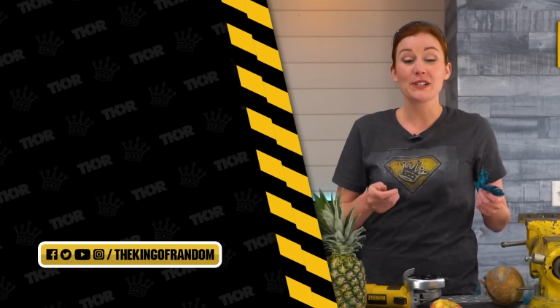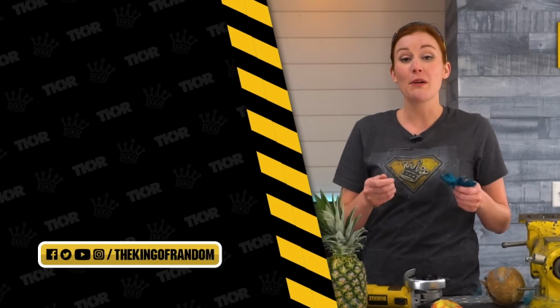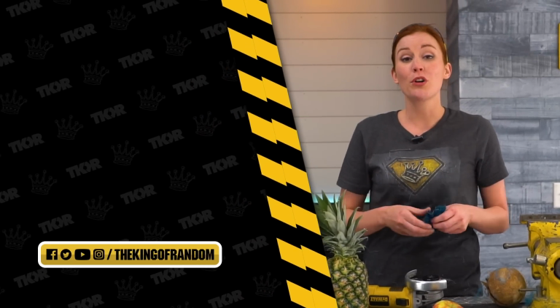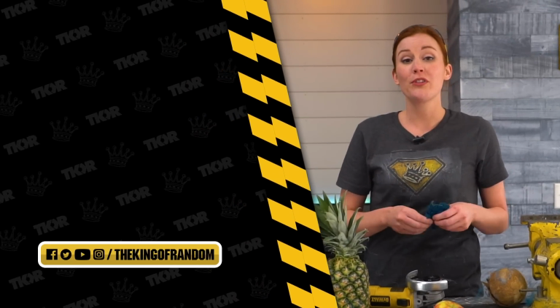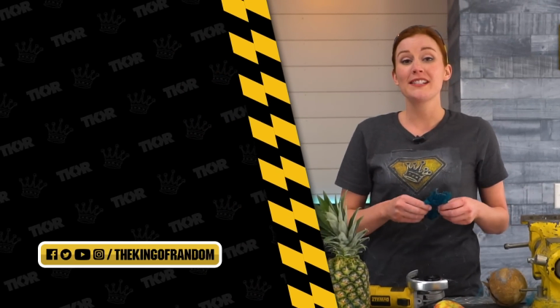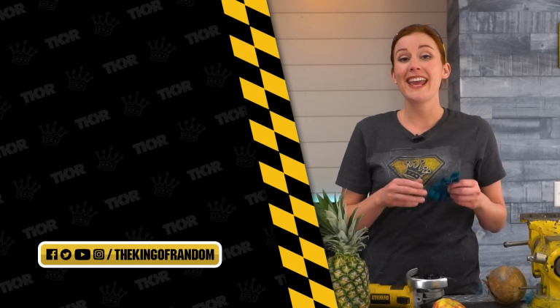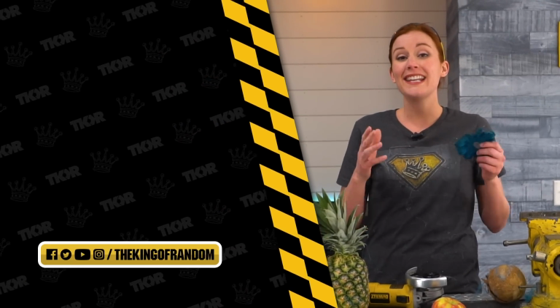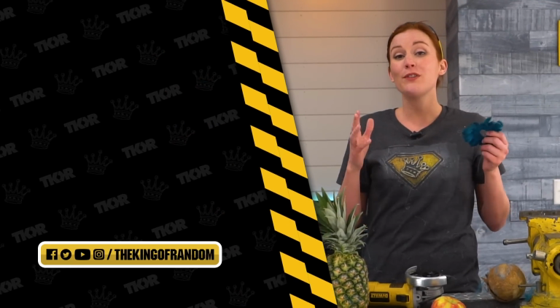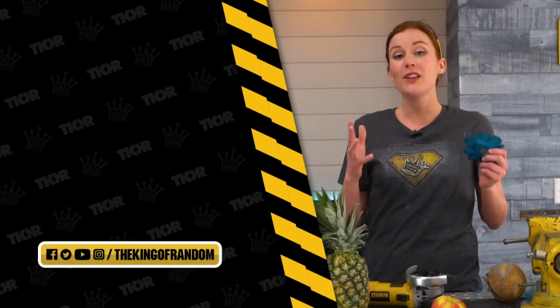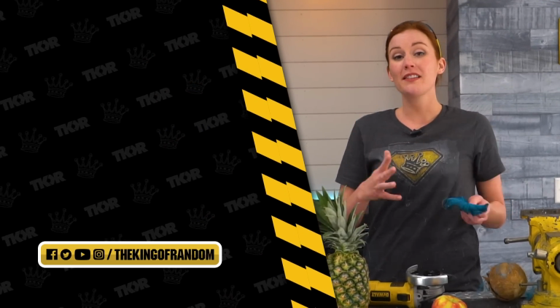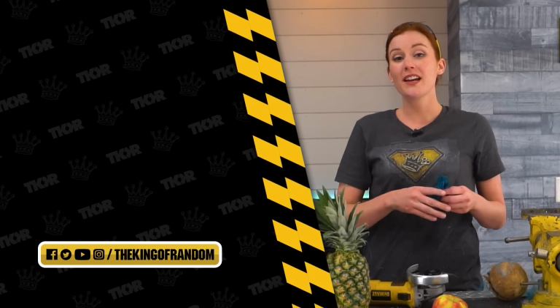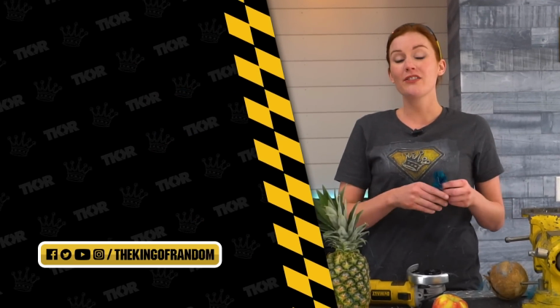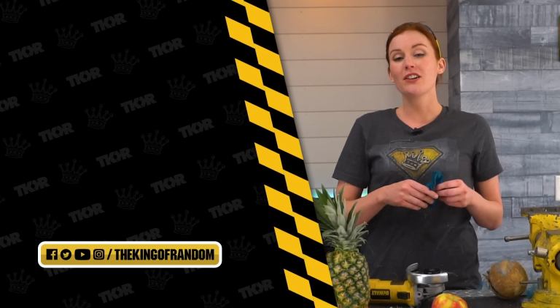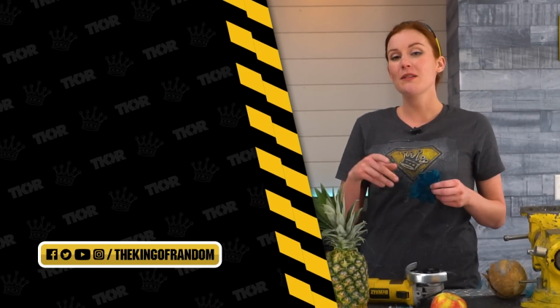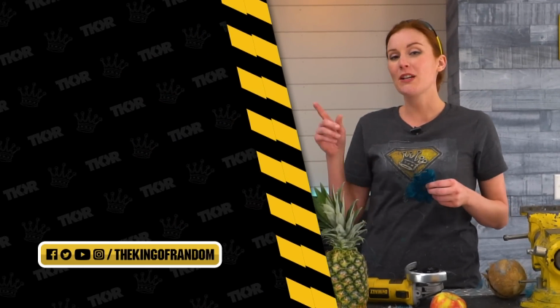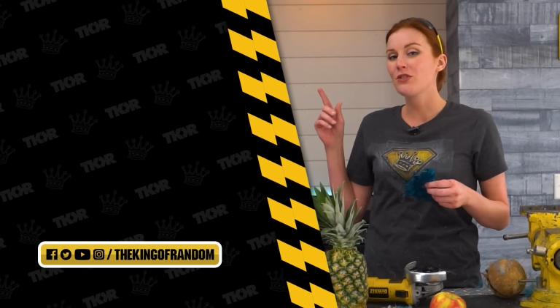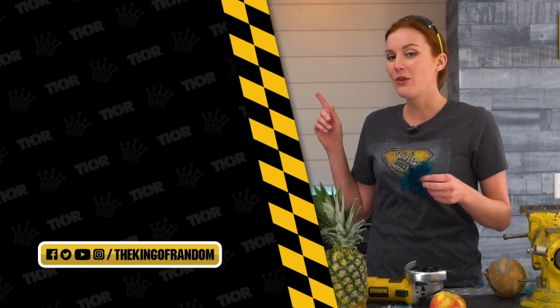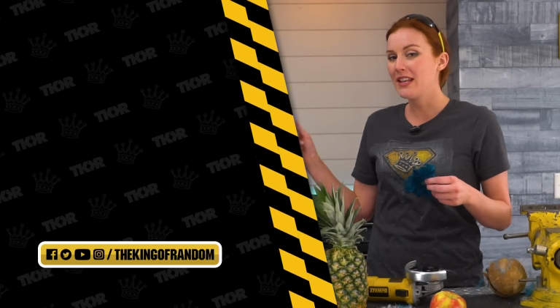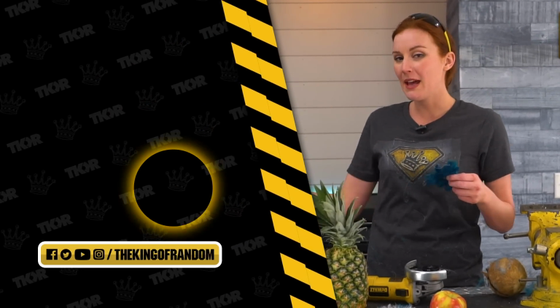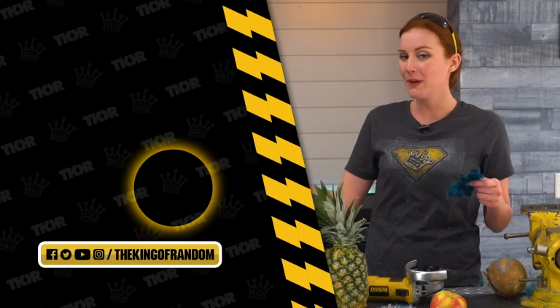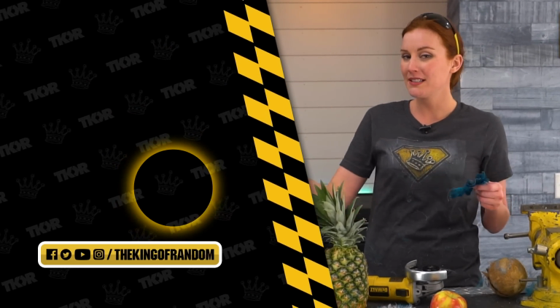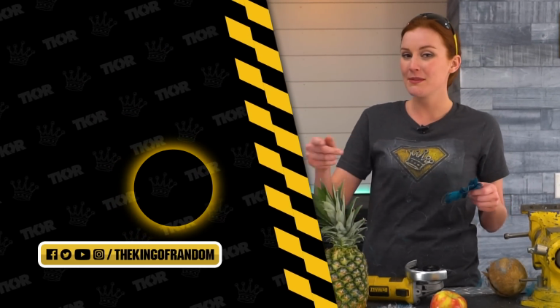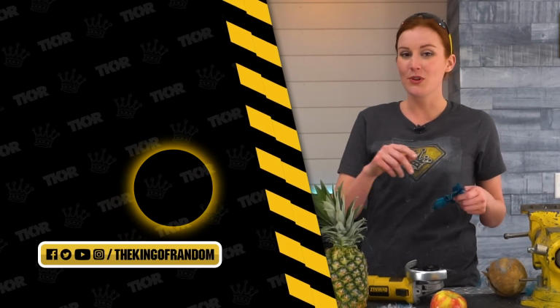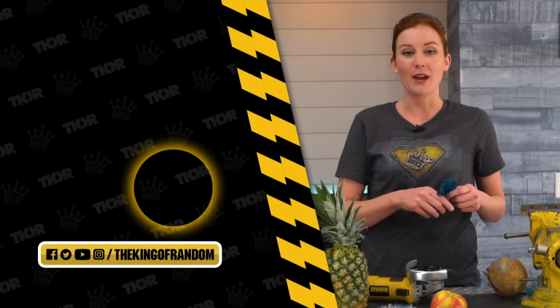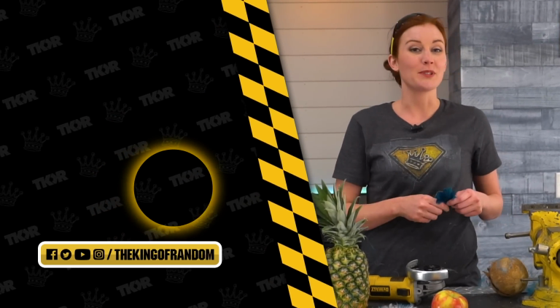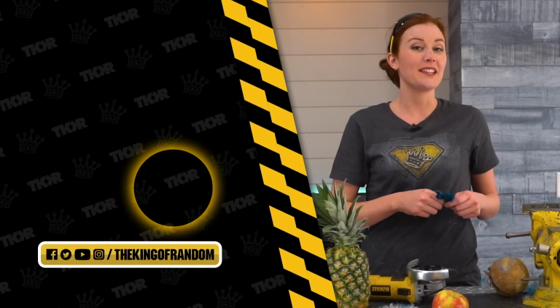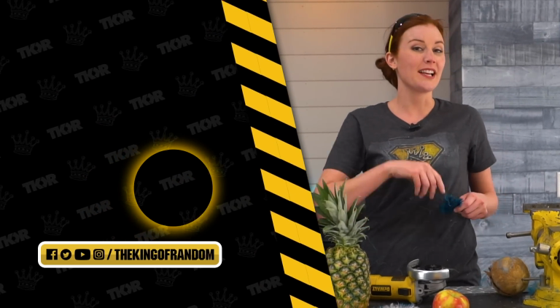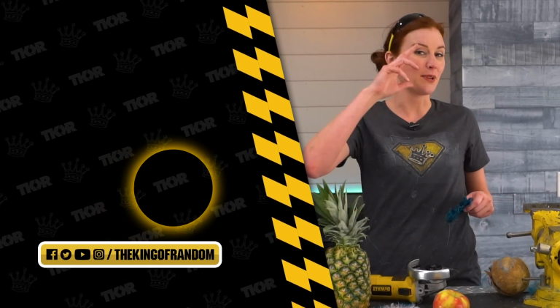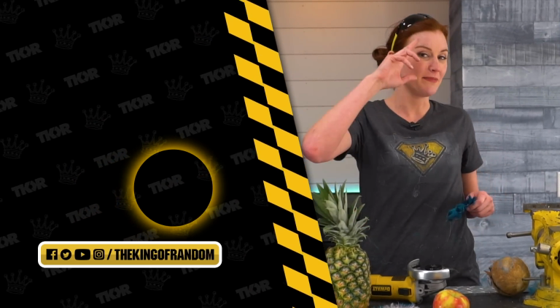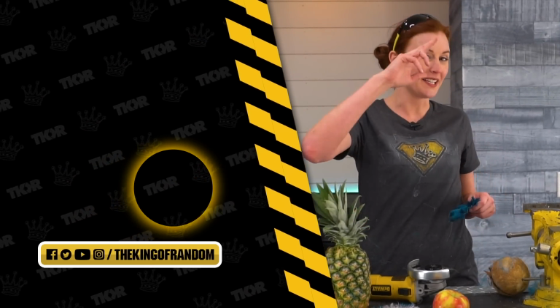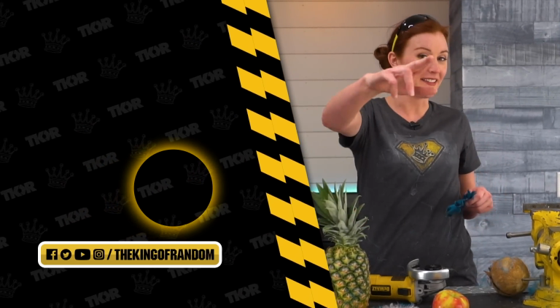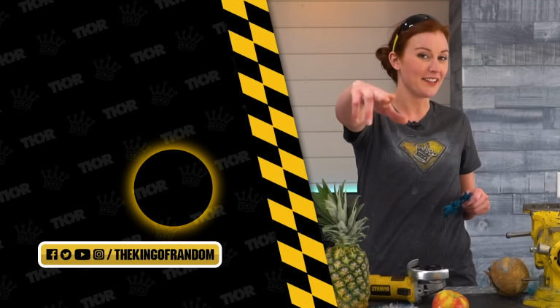We've always got more for you to see. If you like this kind of content, make sure you hit that button to subscribe. We'll see you in the next one.